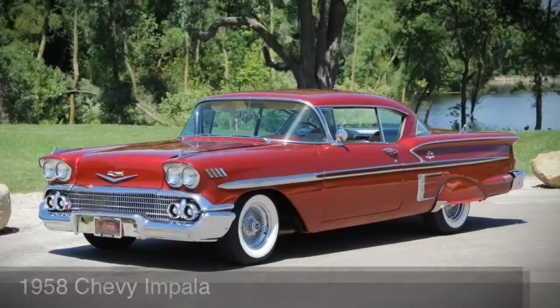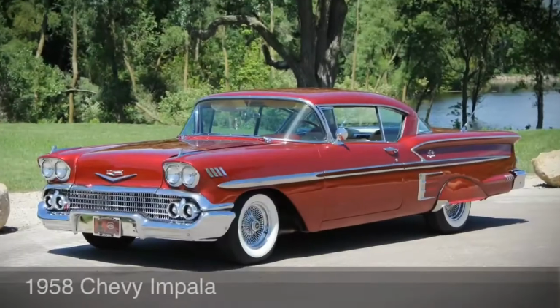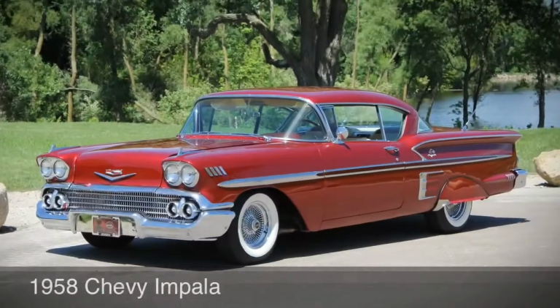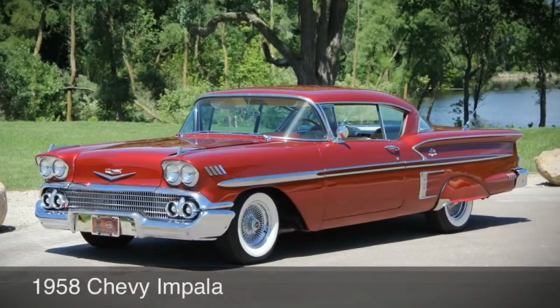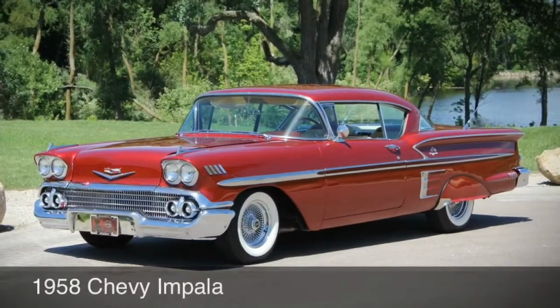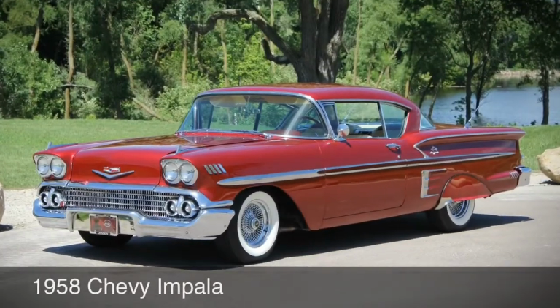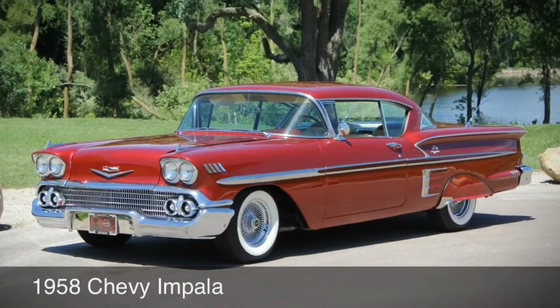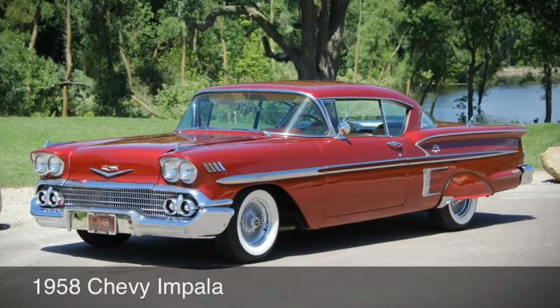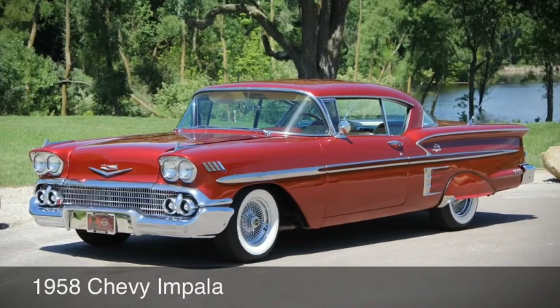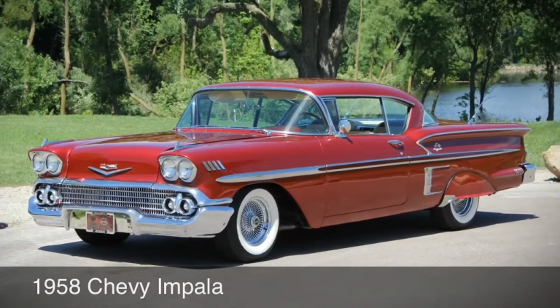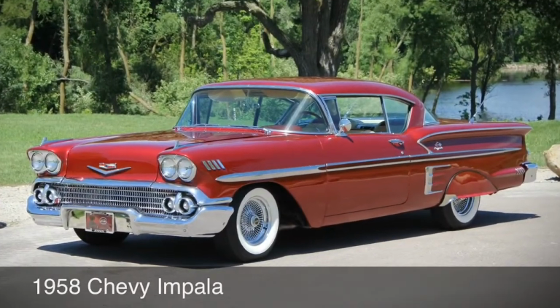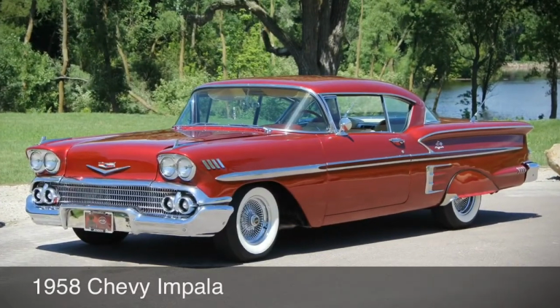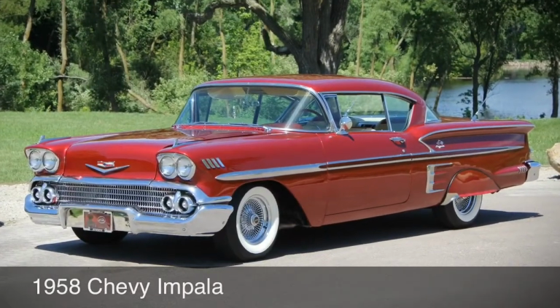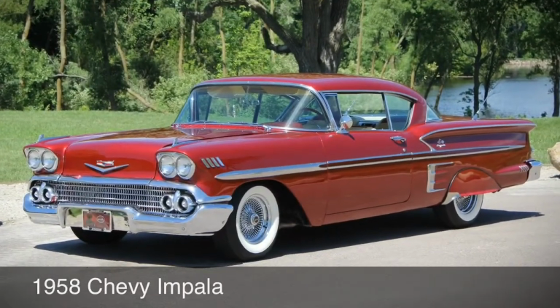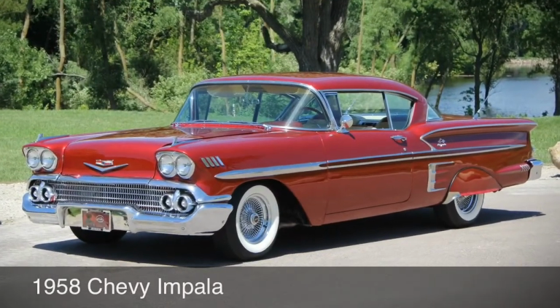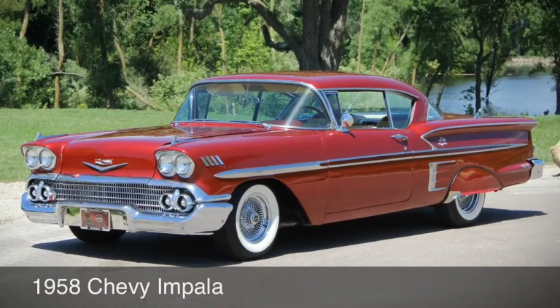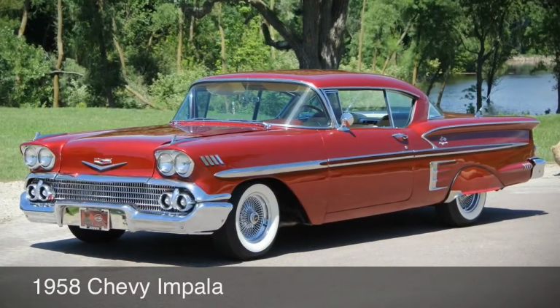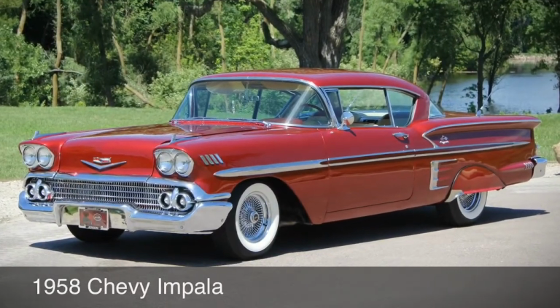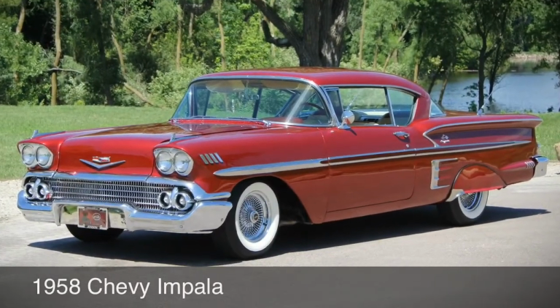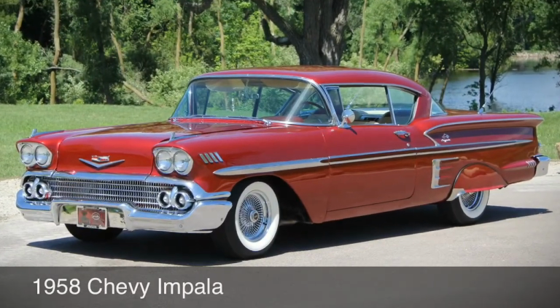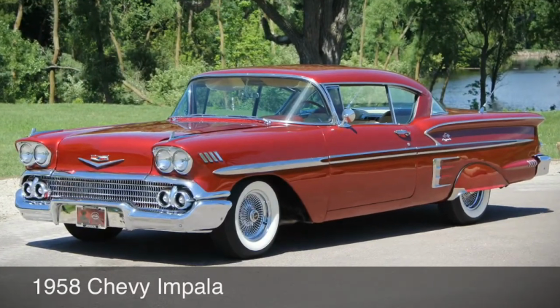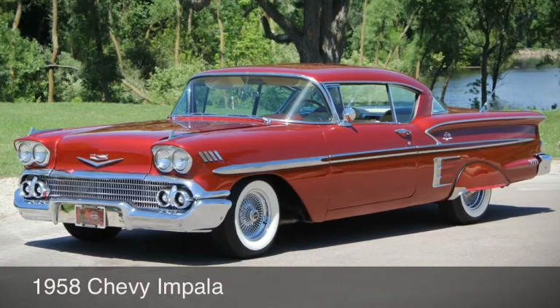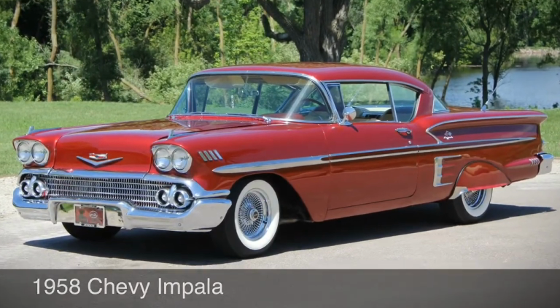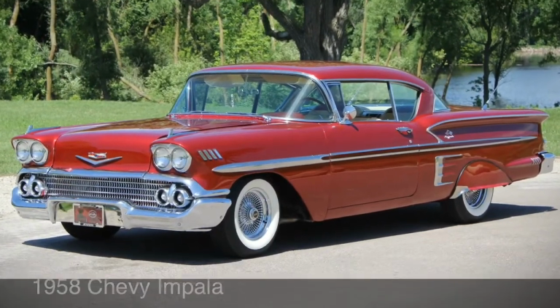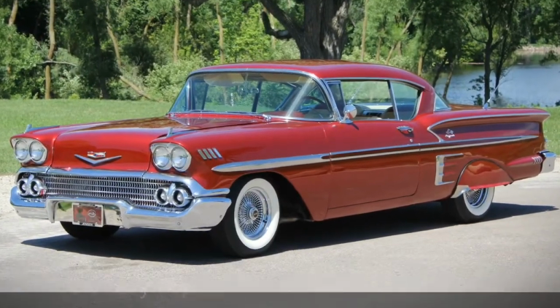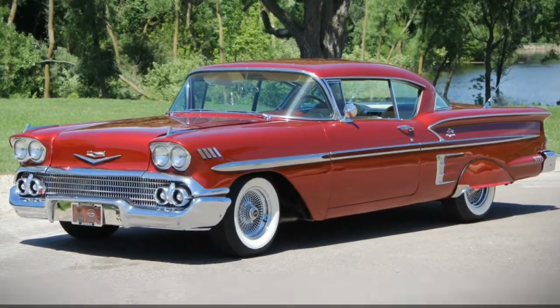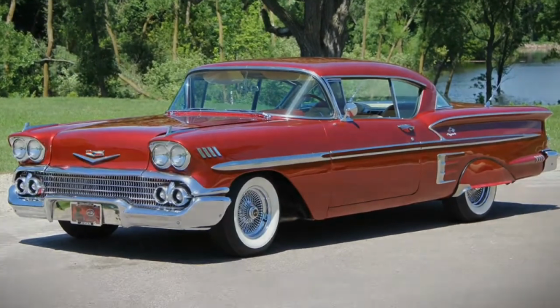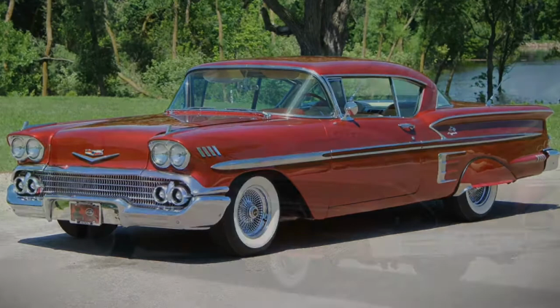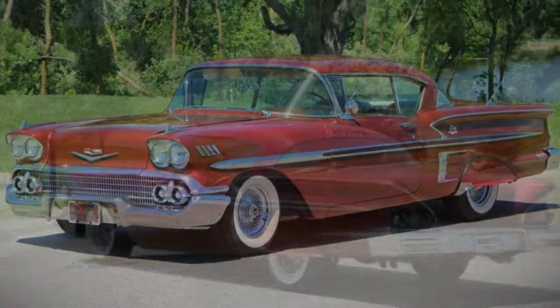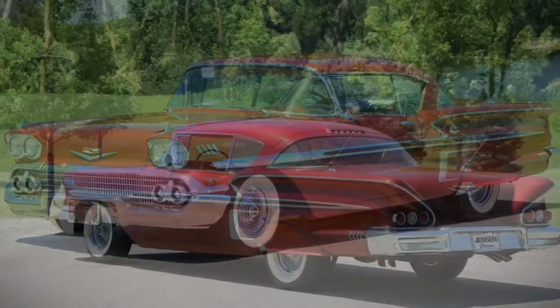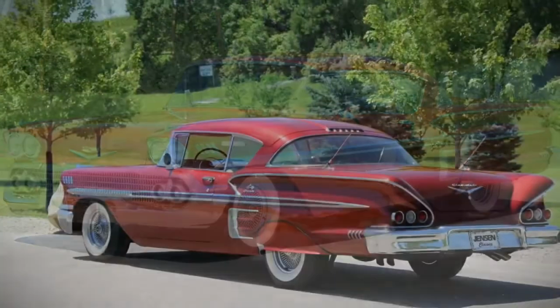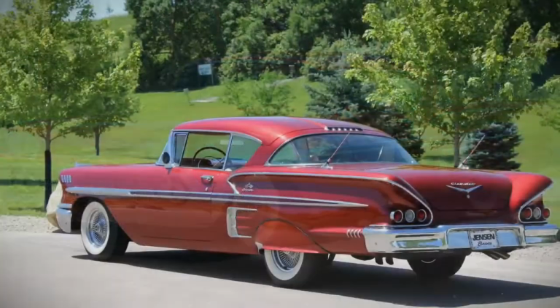Stunning, custom, iconic 58 — the 1958 Chevy Impala.